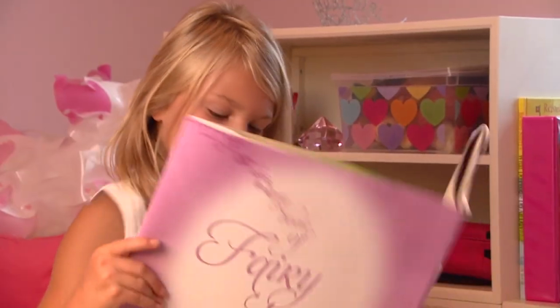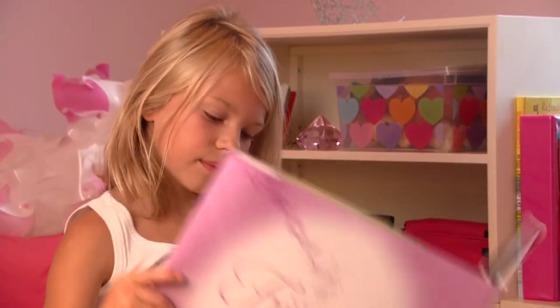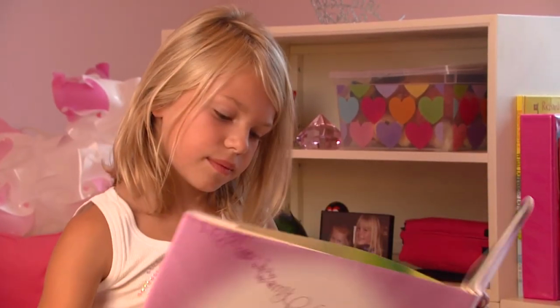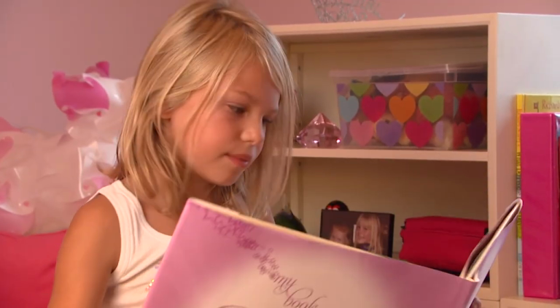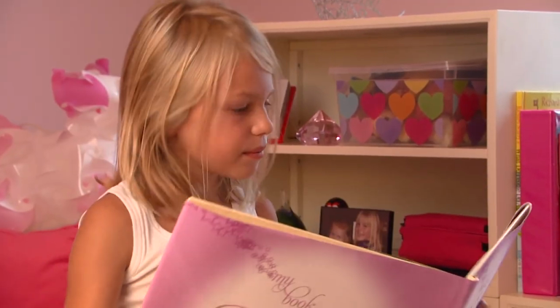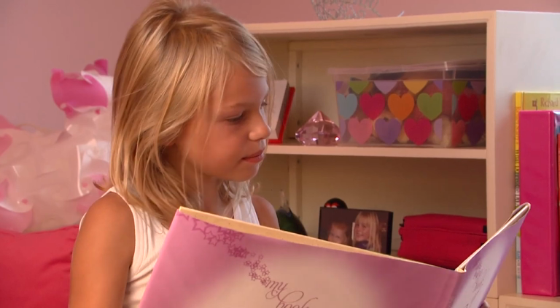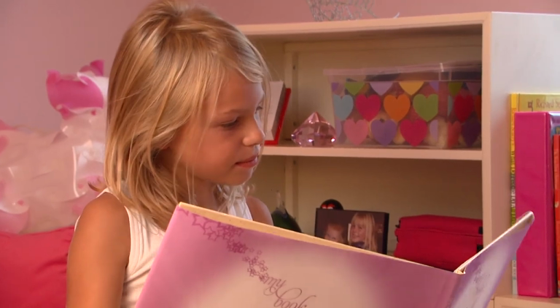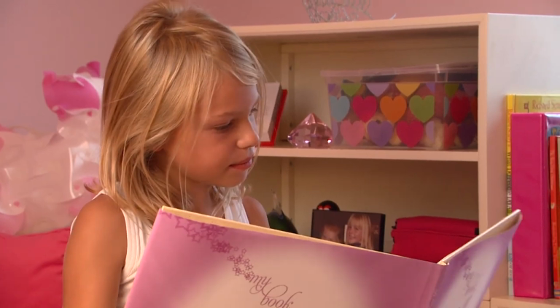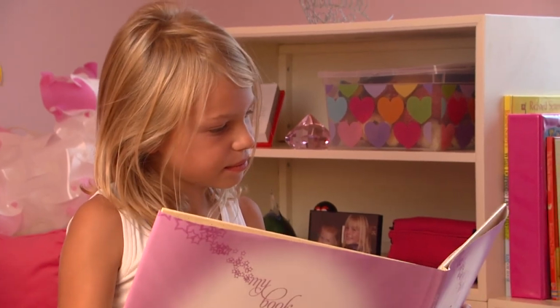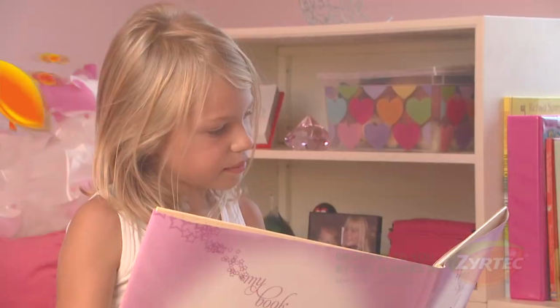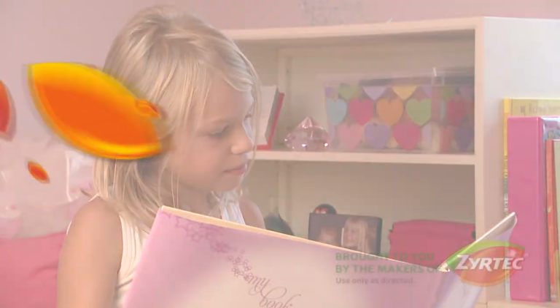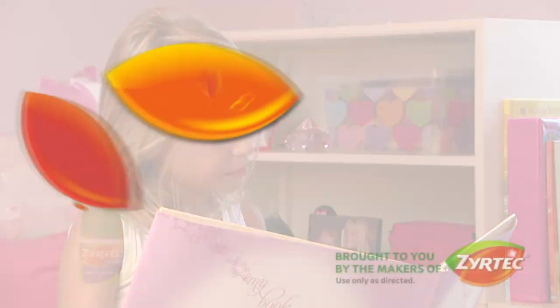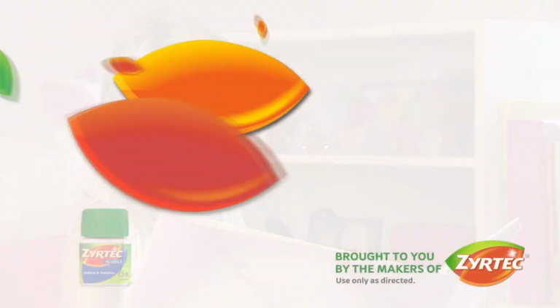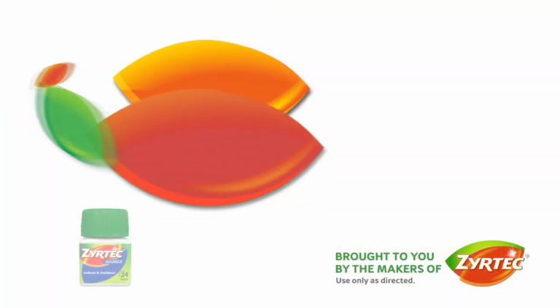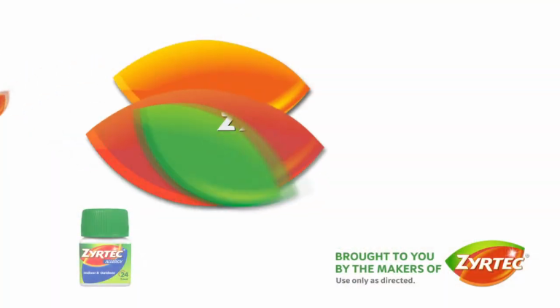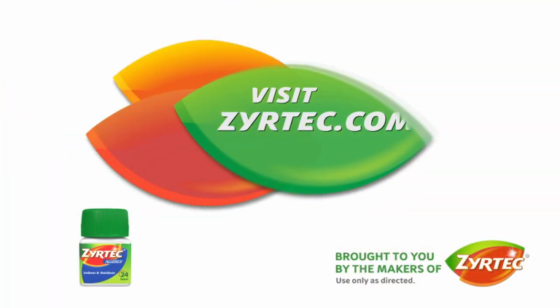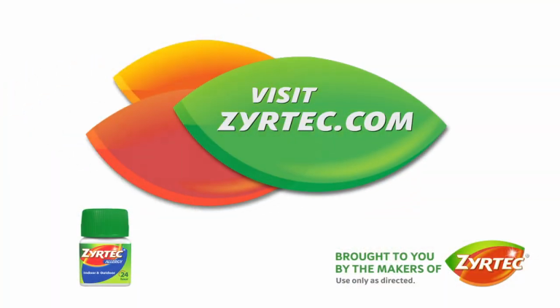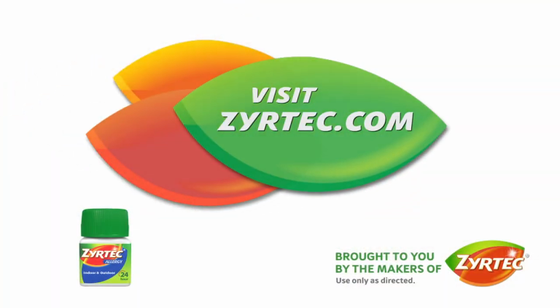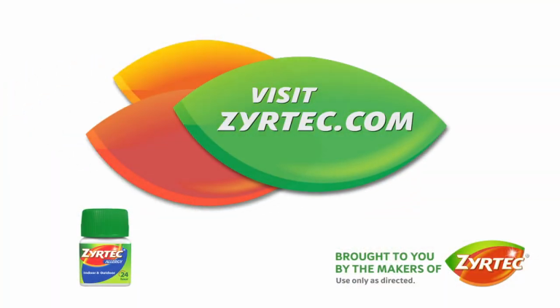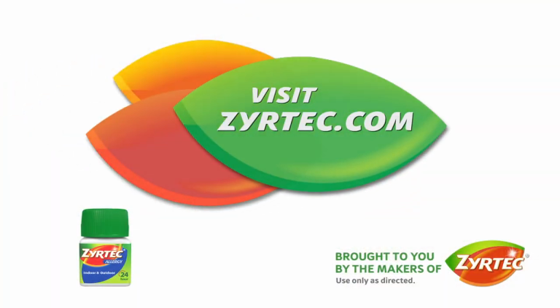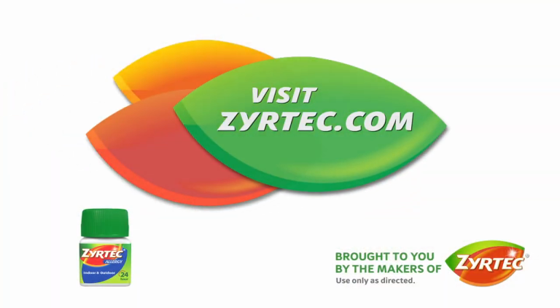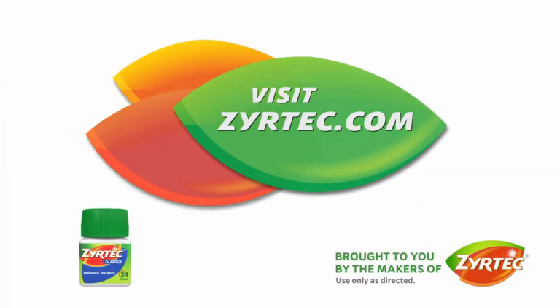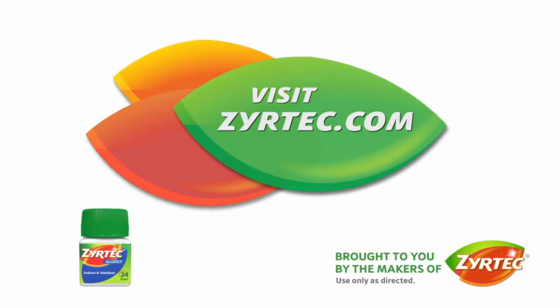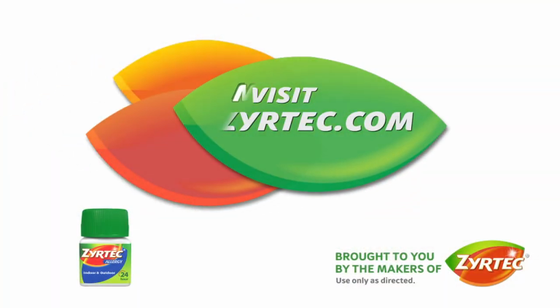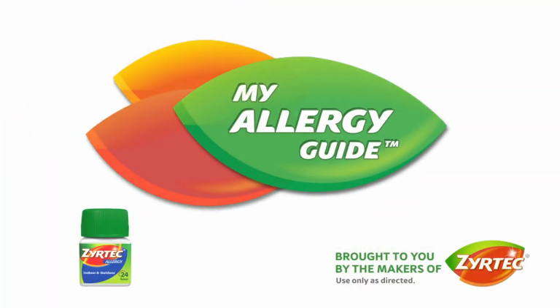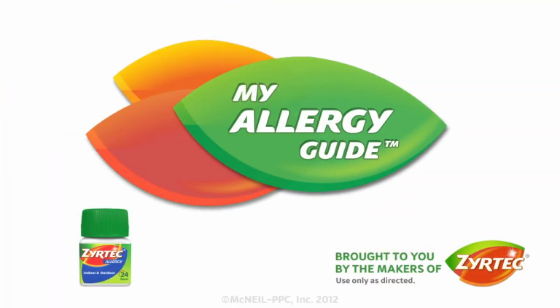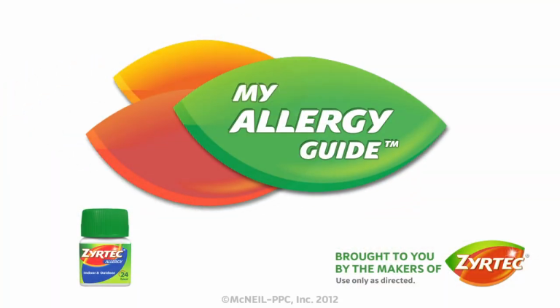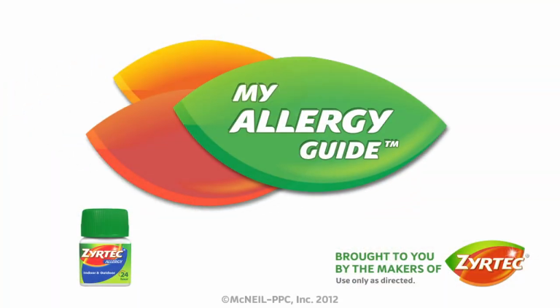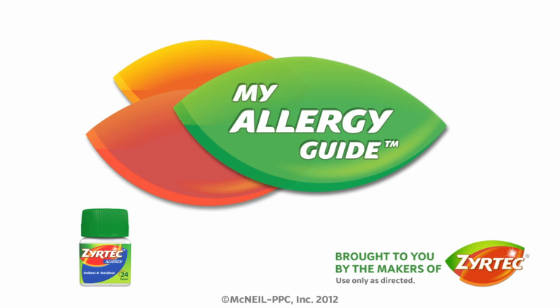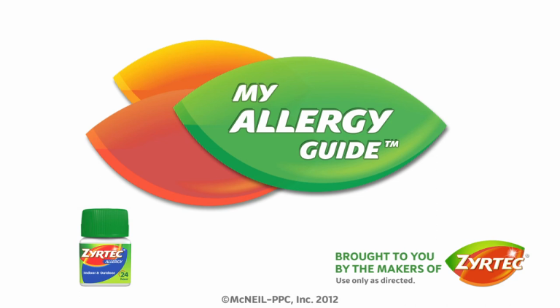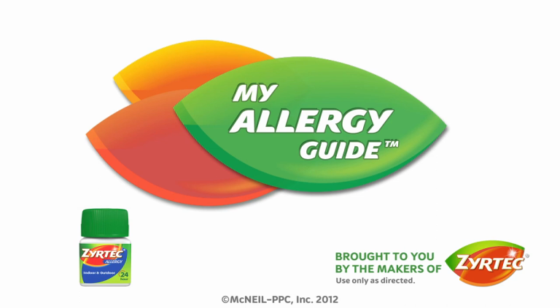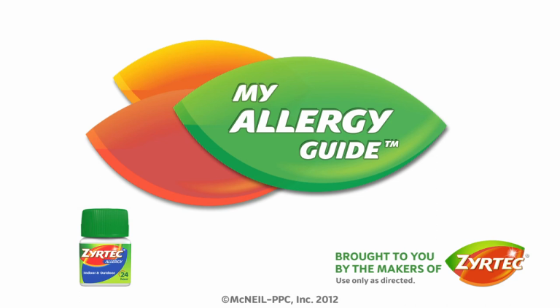Try Zyrtec tablets. They relieve allergy symptoms for adults and kids six years and older.